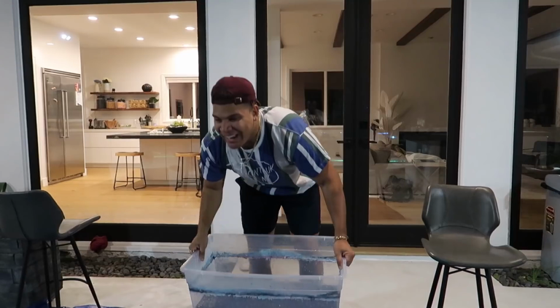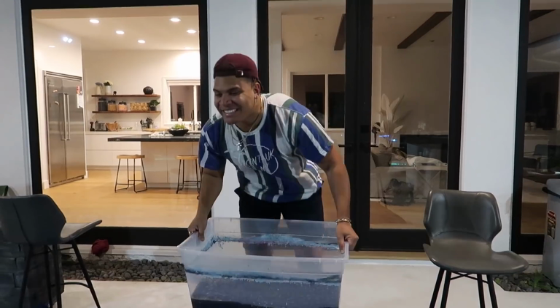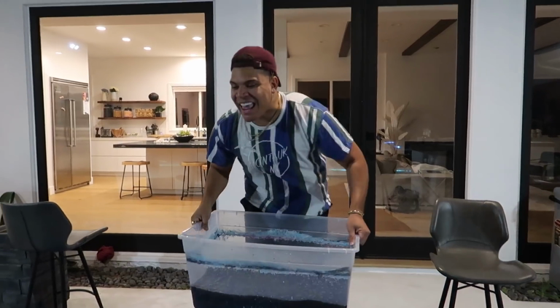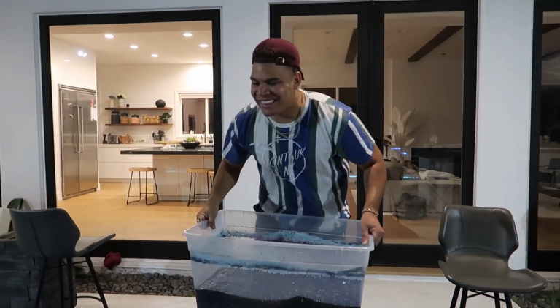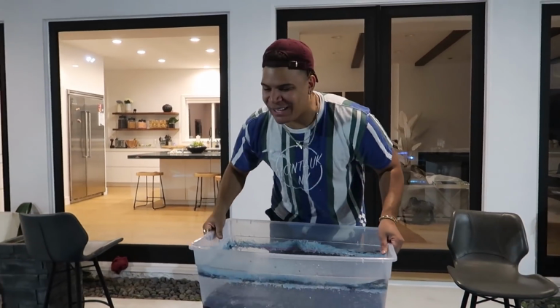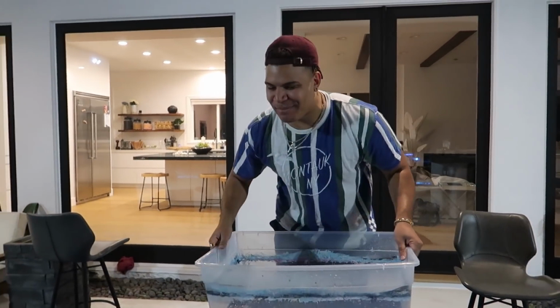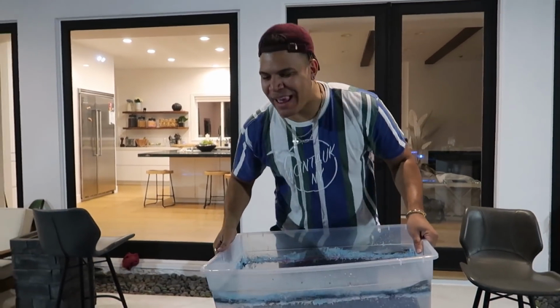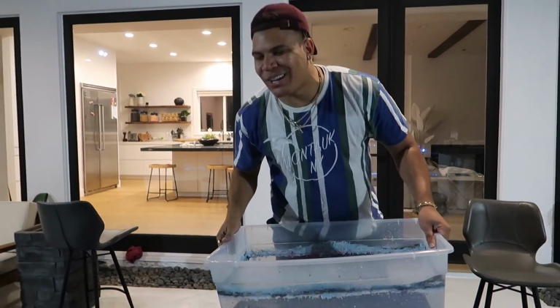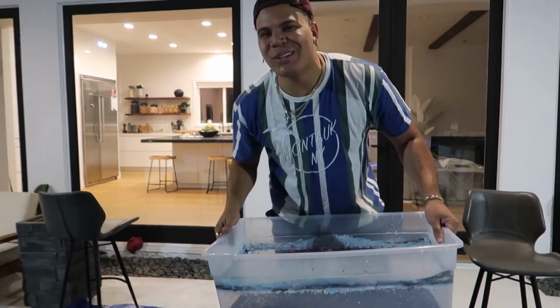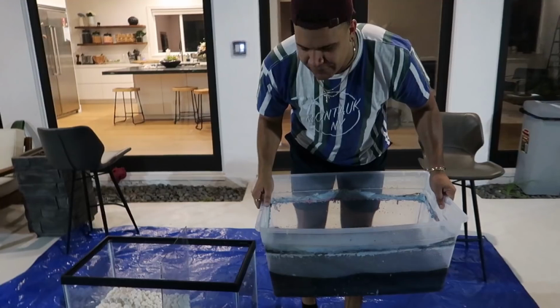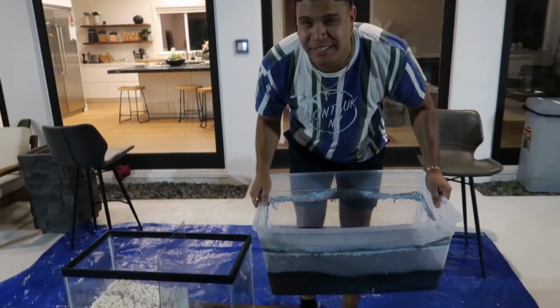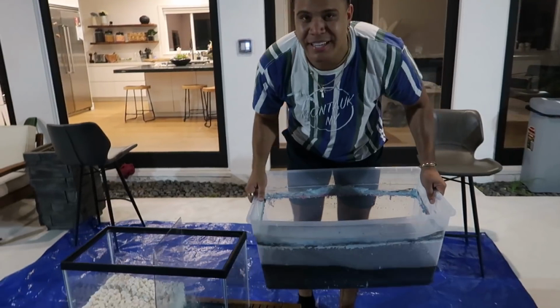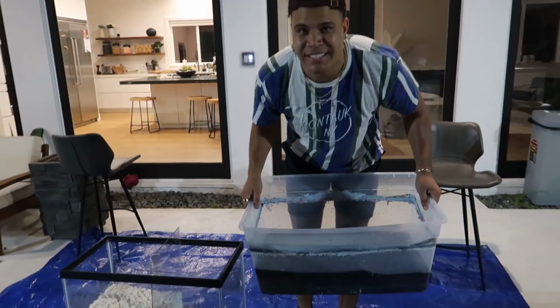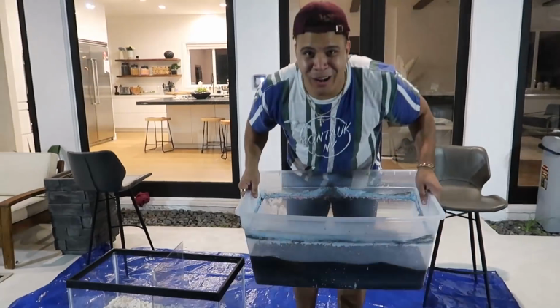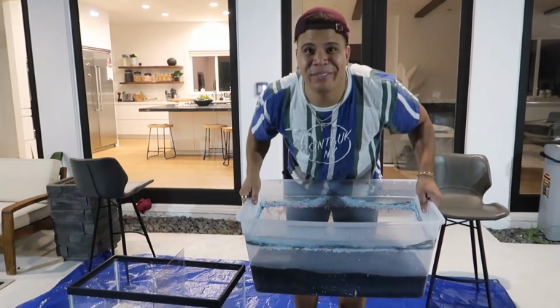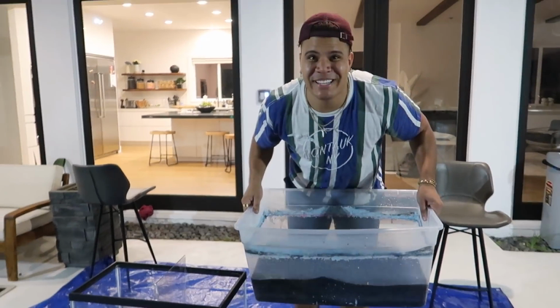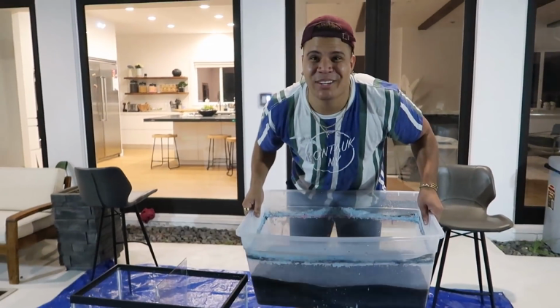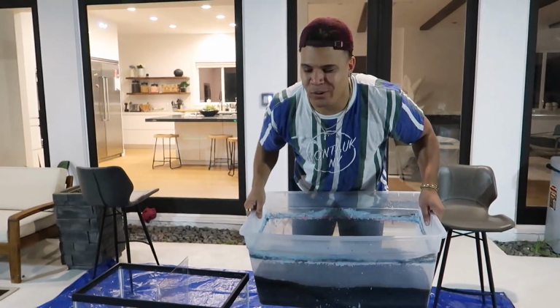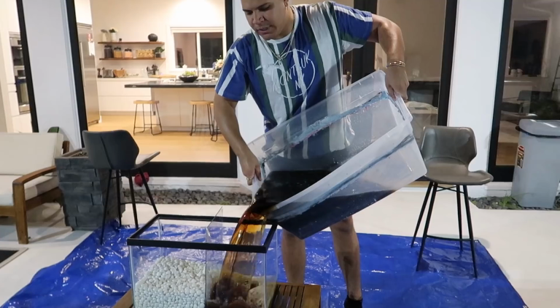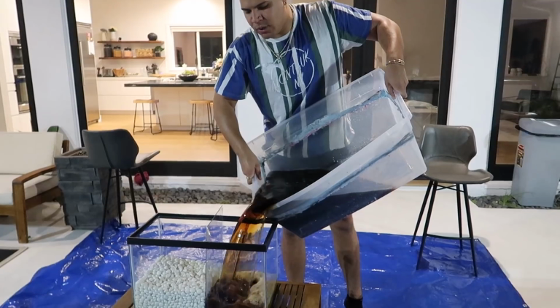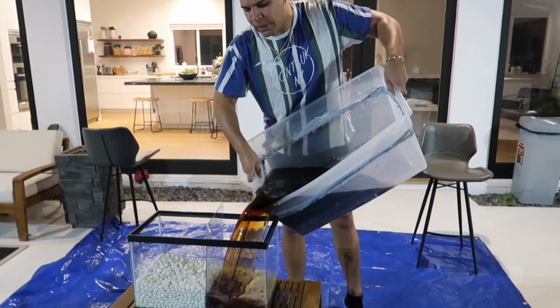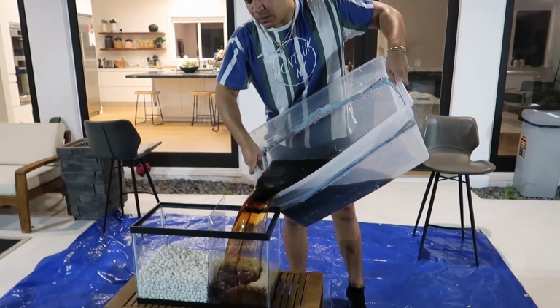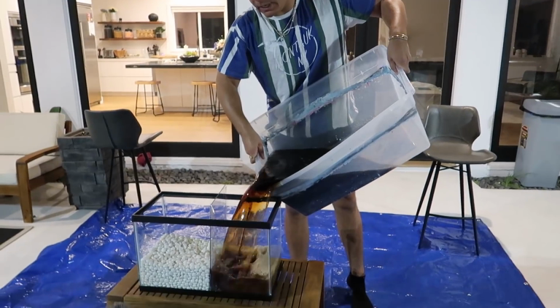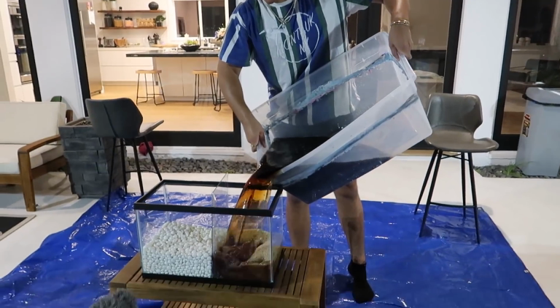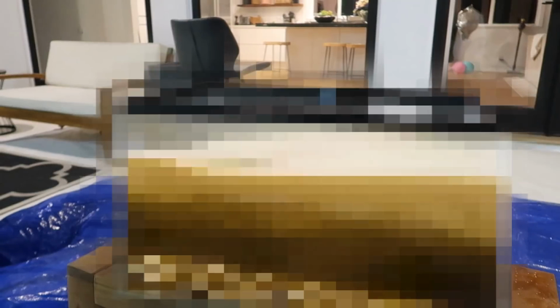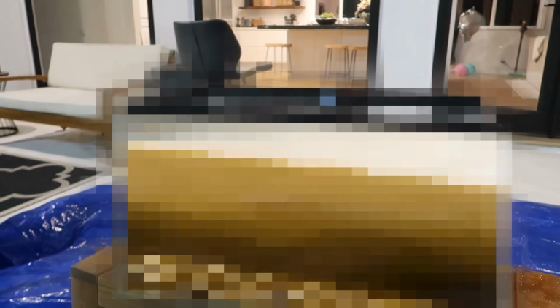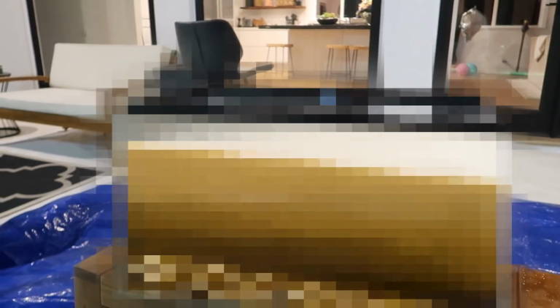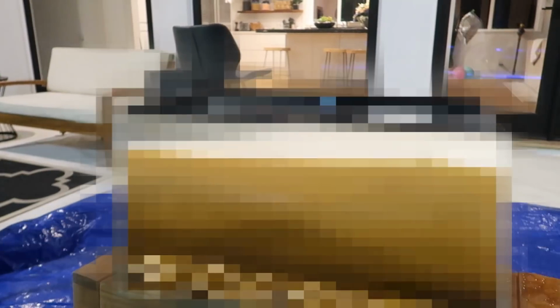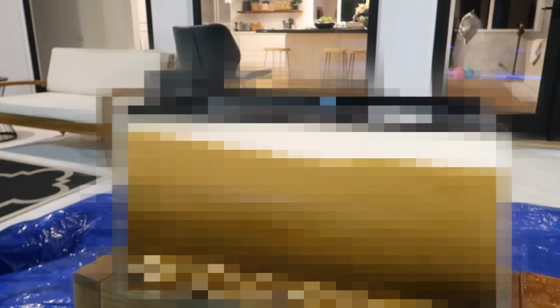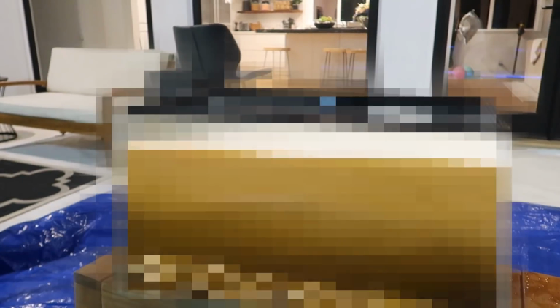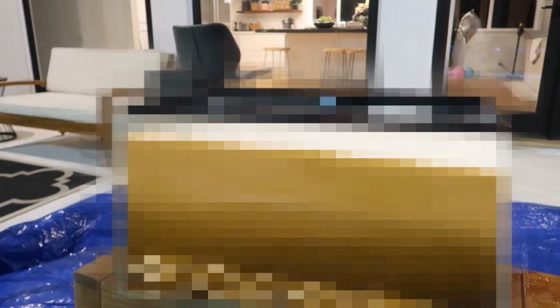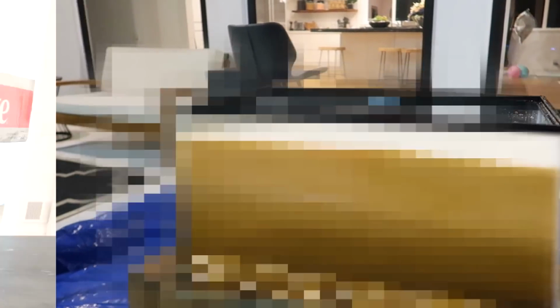We got 10,000 Mentos versus all of this Coke. Let's go! Oh my god, bro, what is going on?